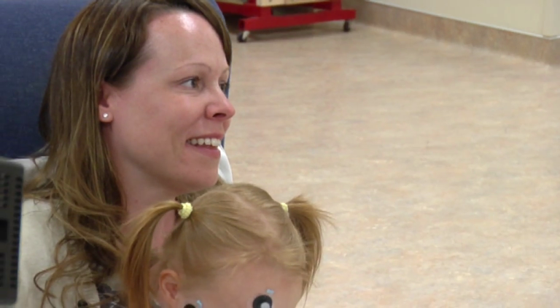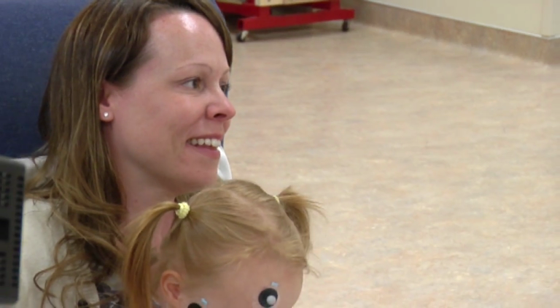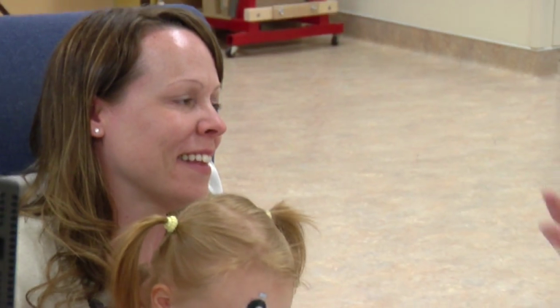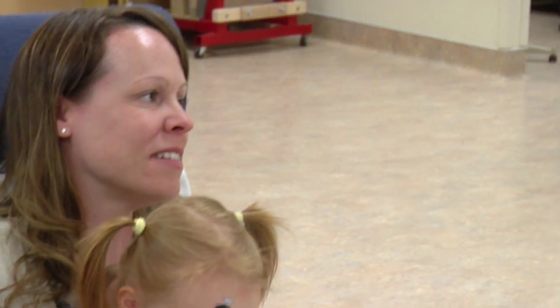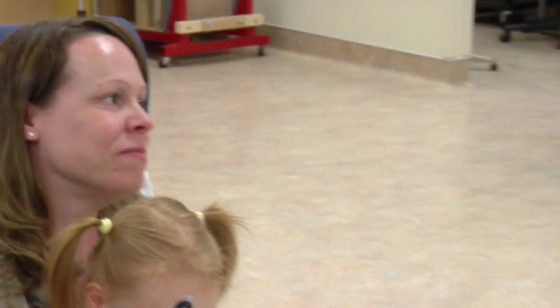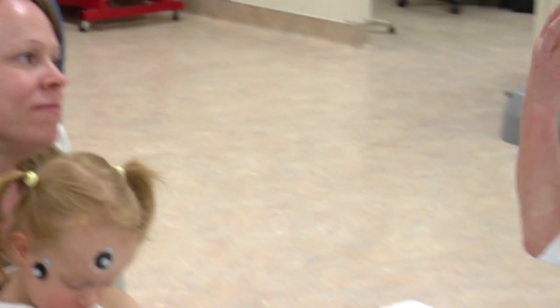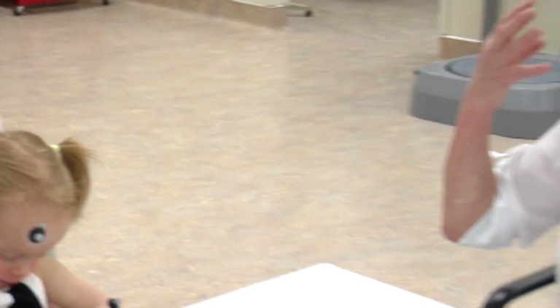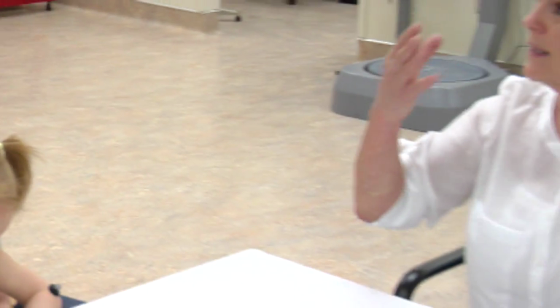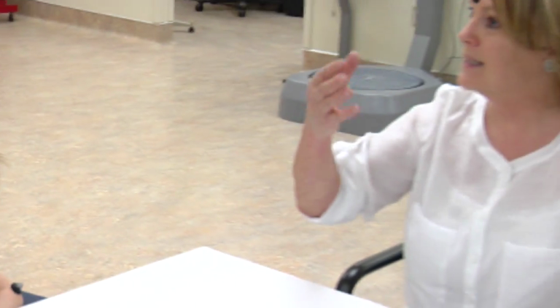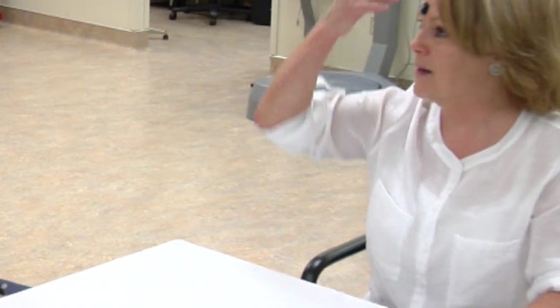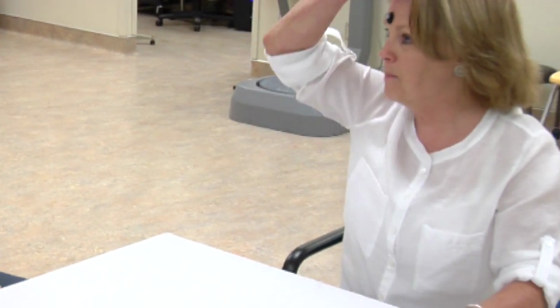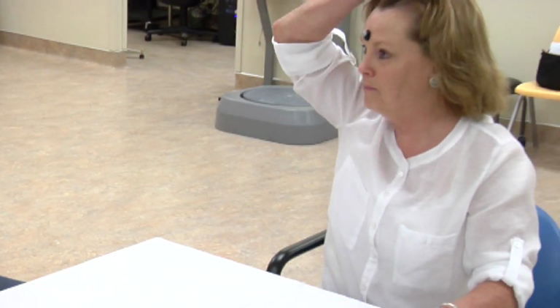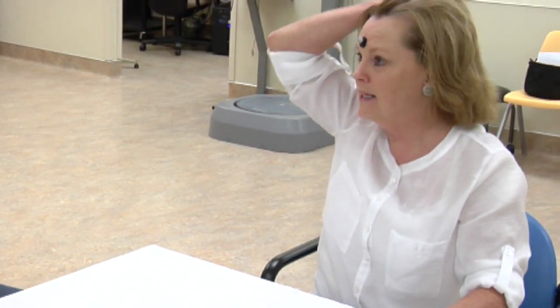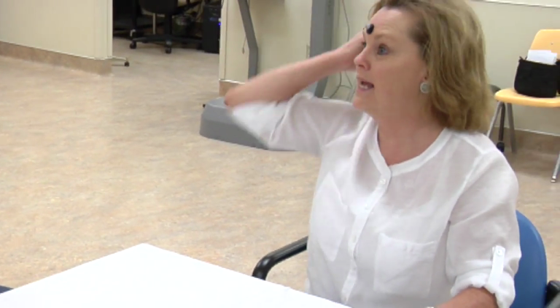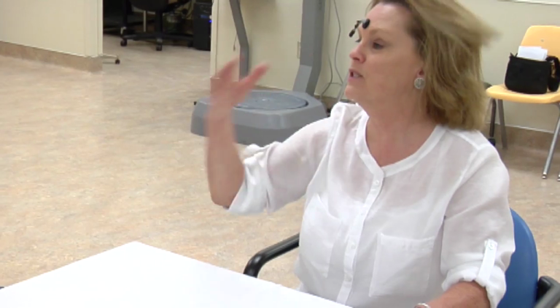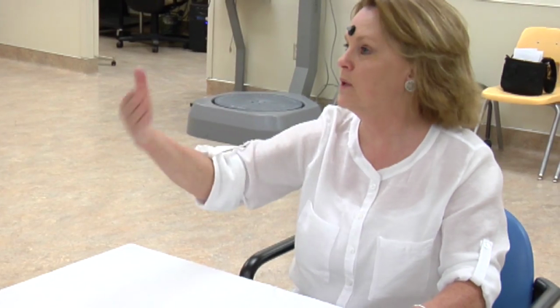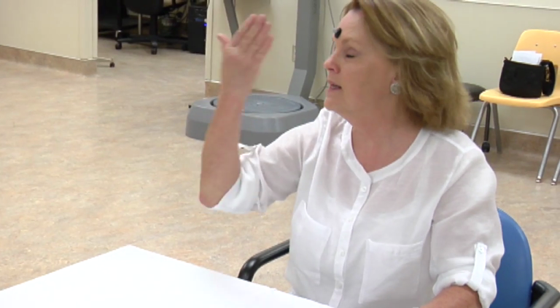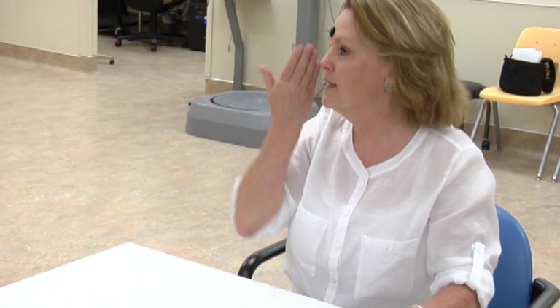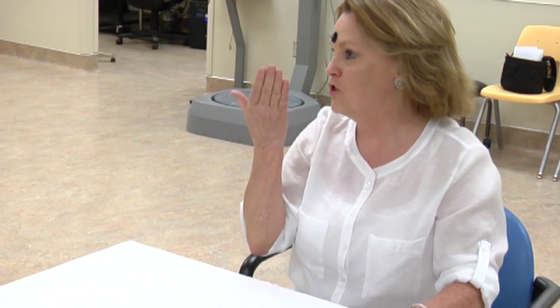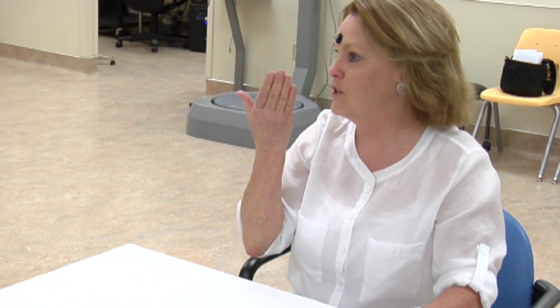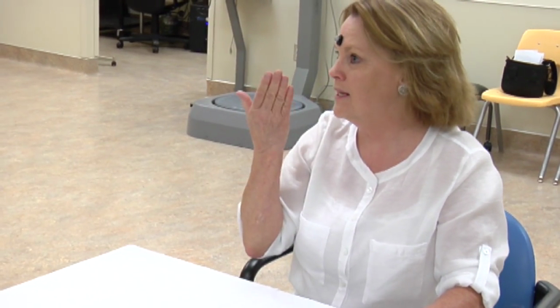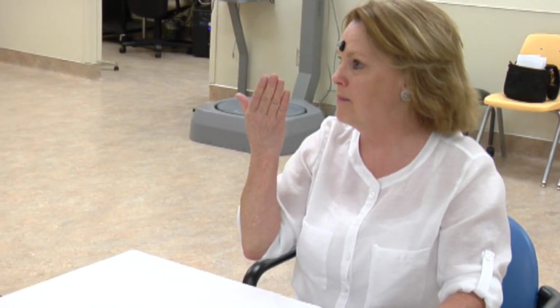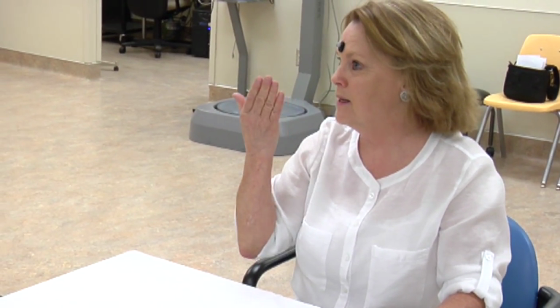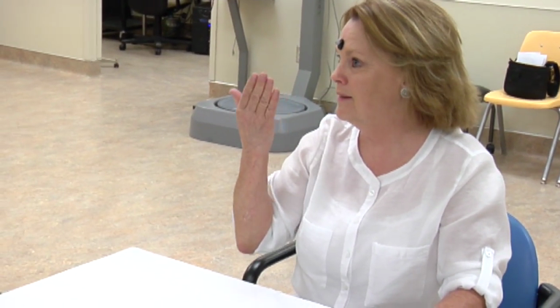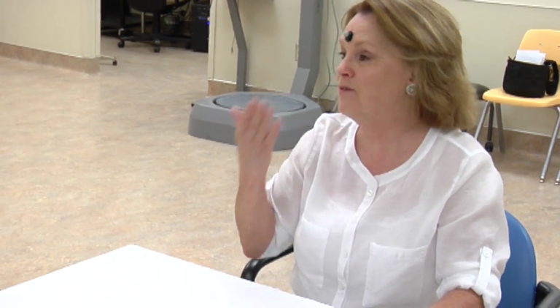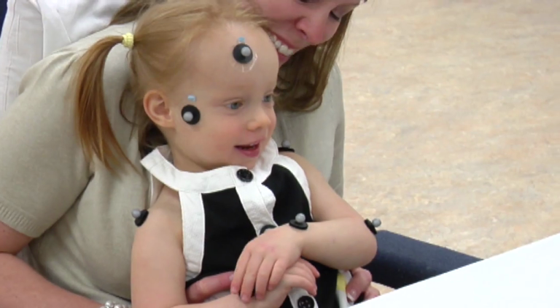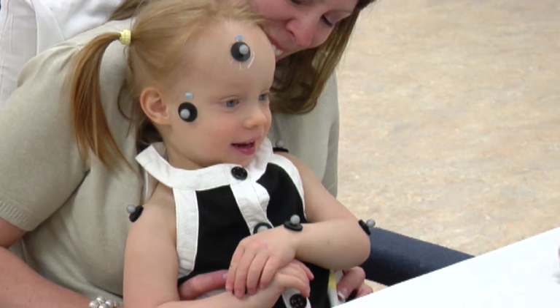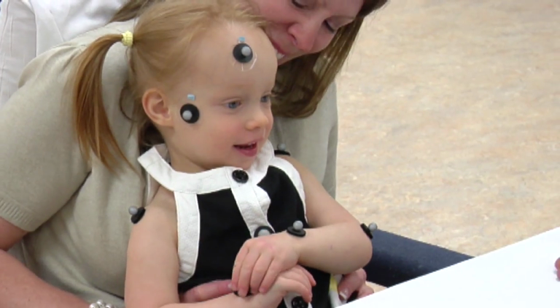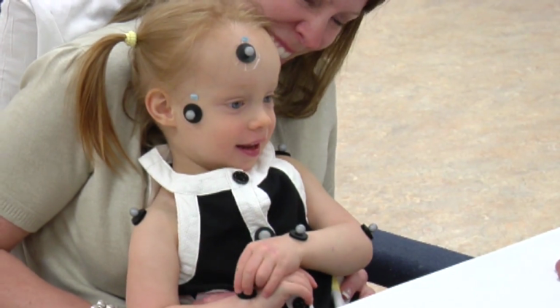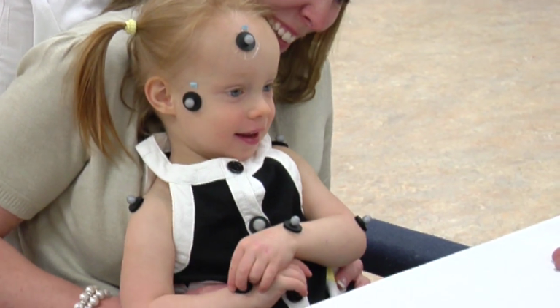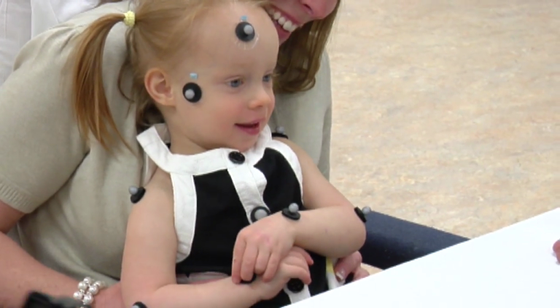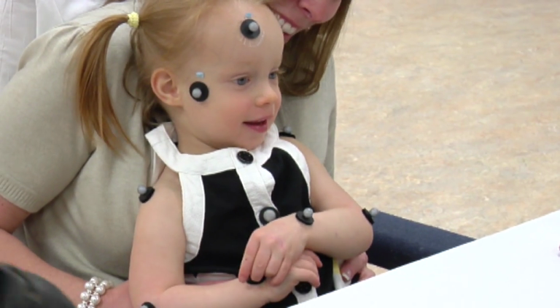By the time they're two, as you can see with Chloe, they're using multi-word utterances and aren't gesturing so much.